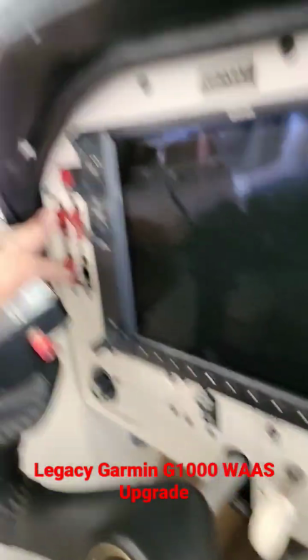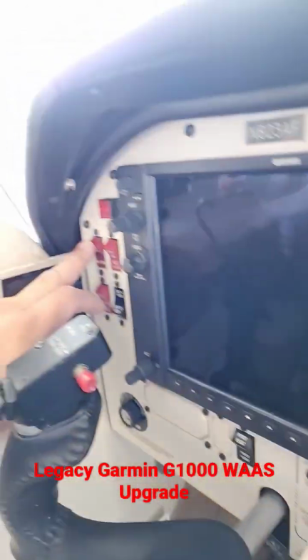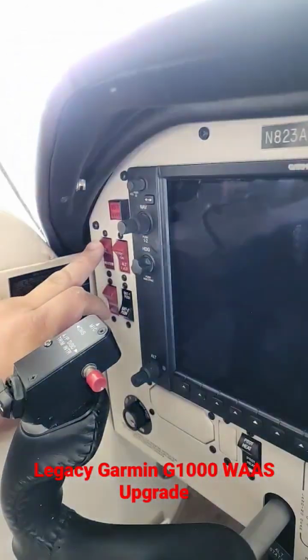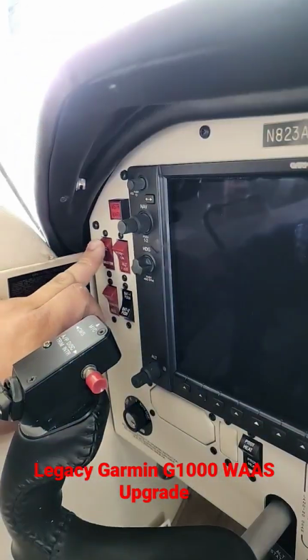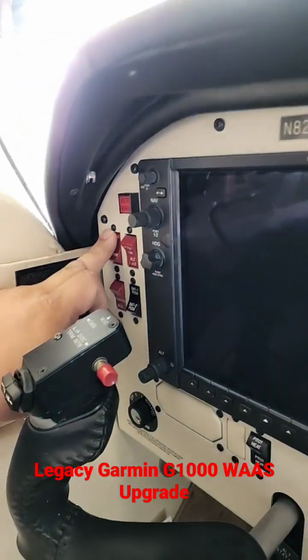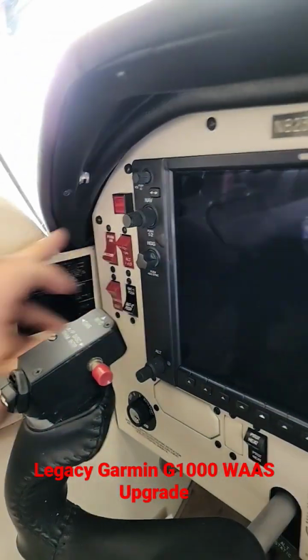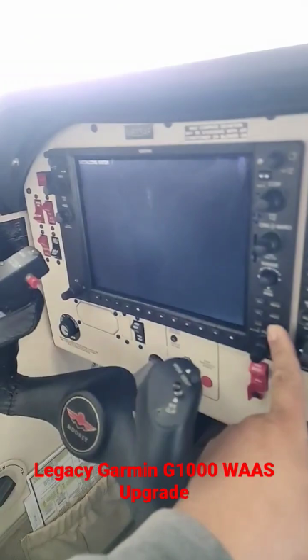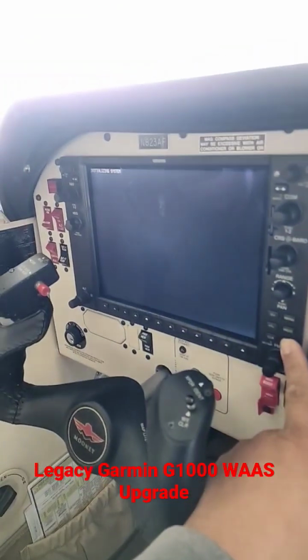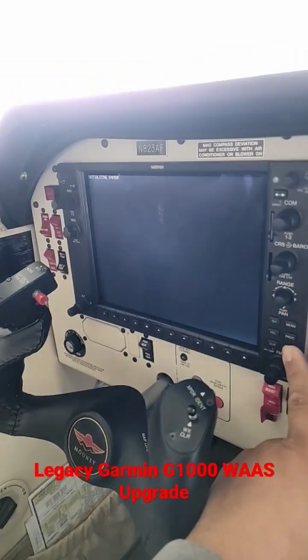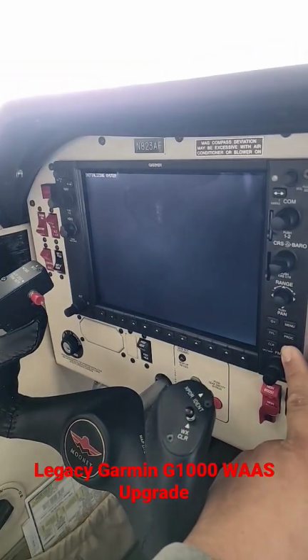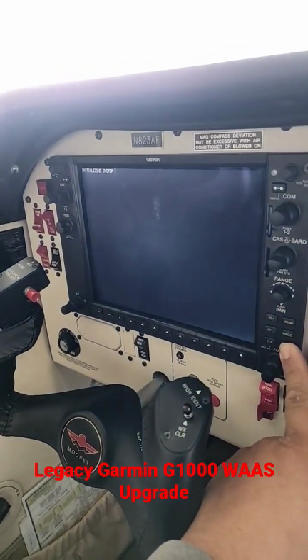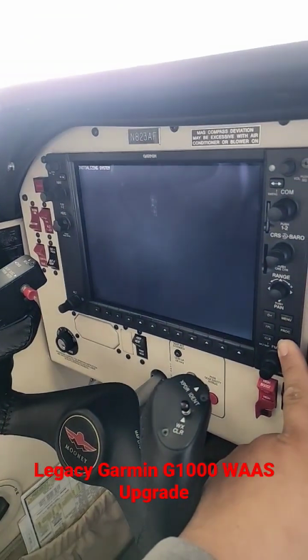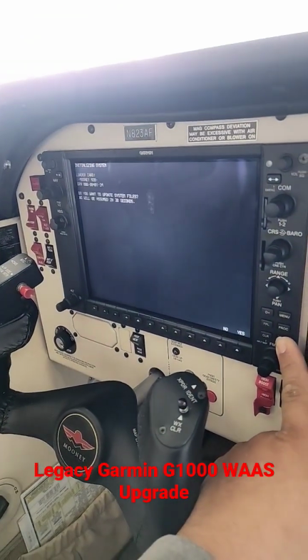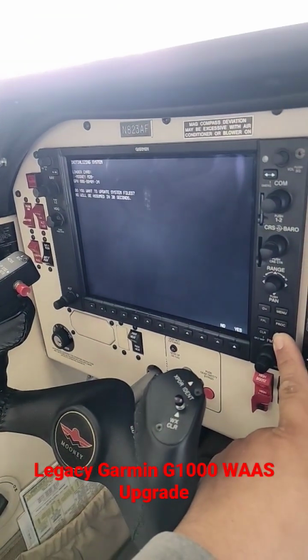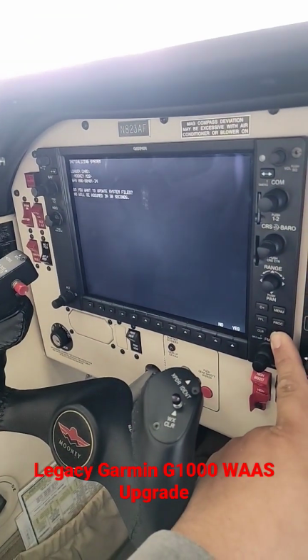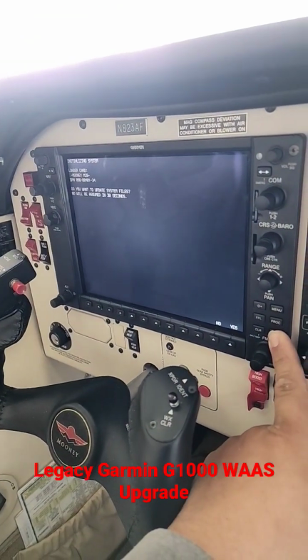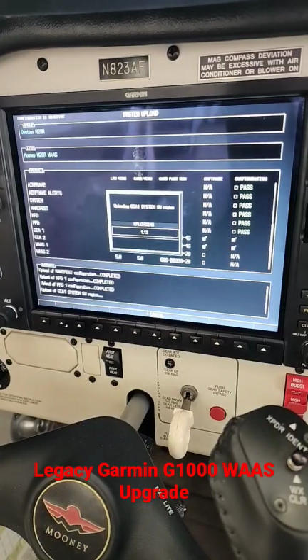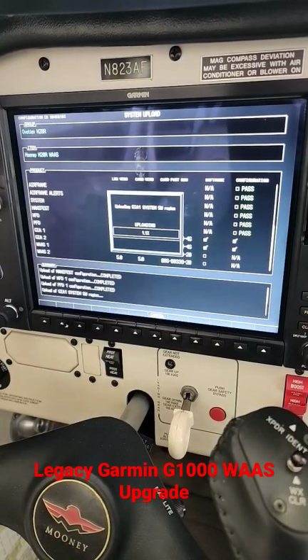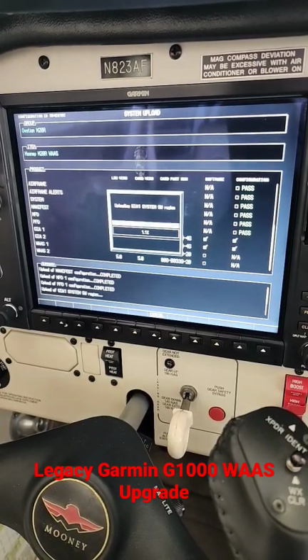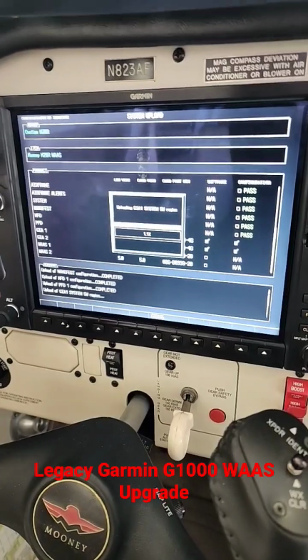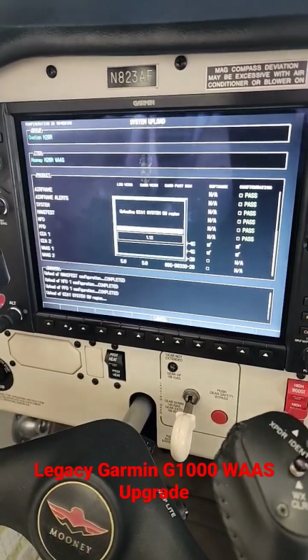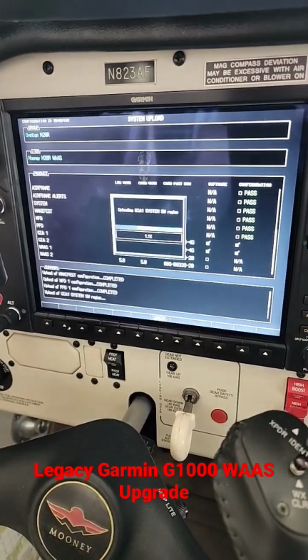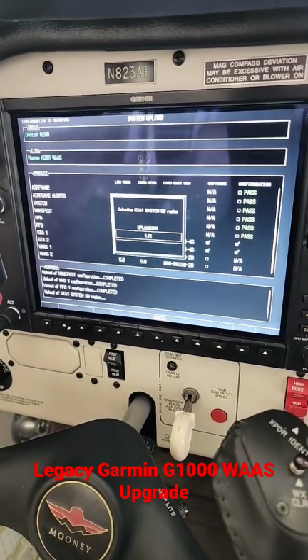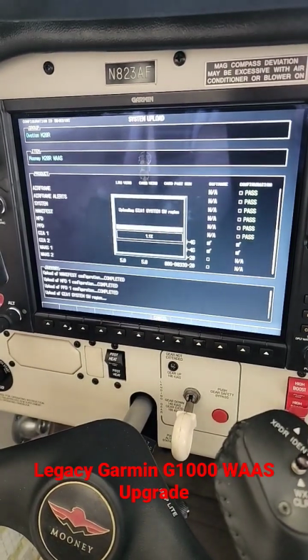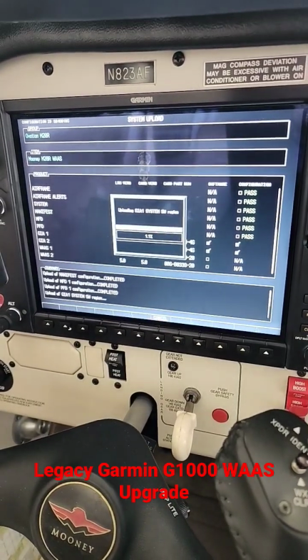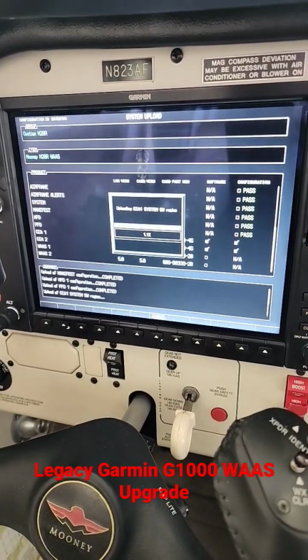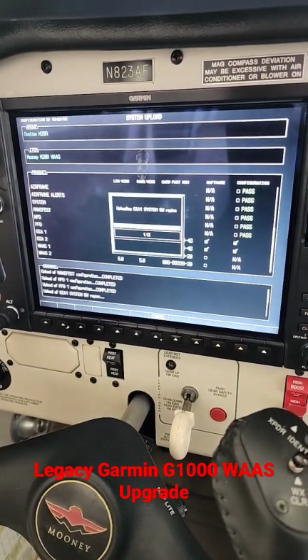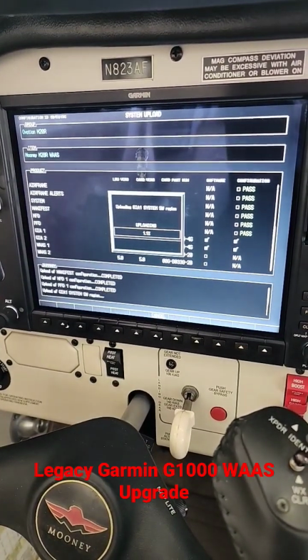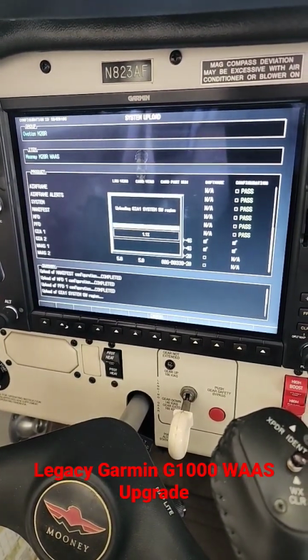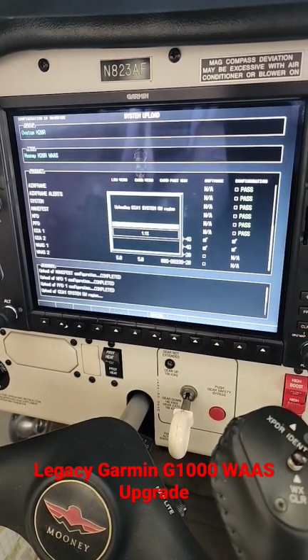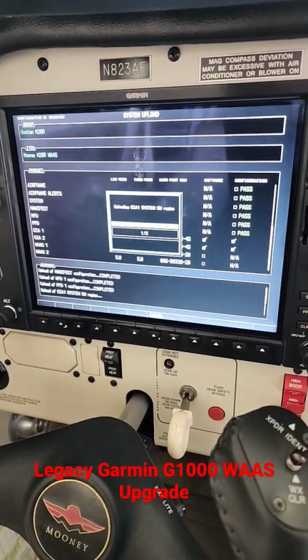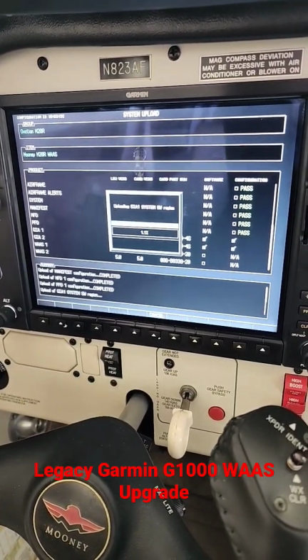Turn on power. Insert configuration page. Now we update the software to the 34 block and we wait.